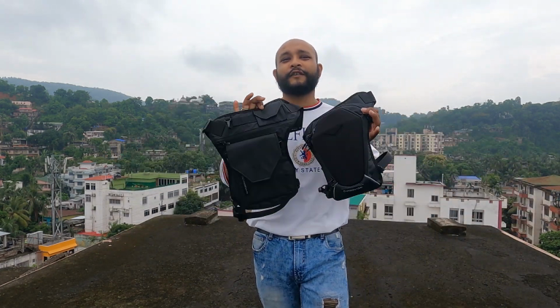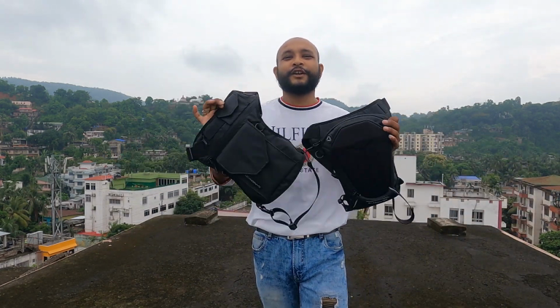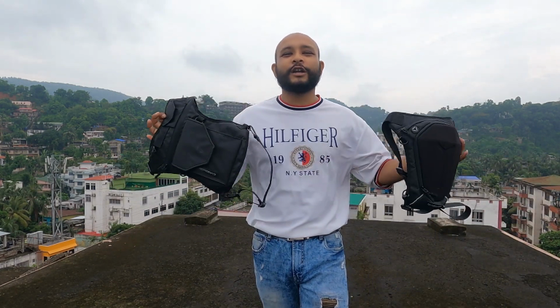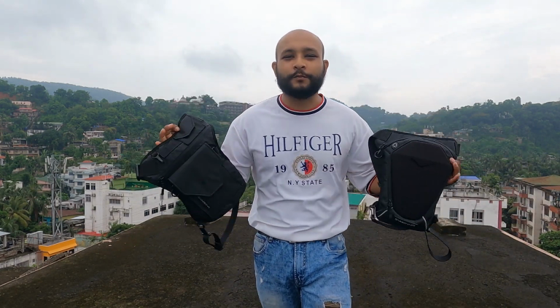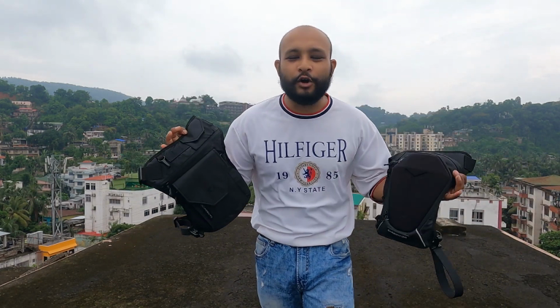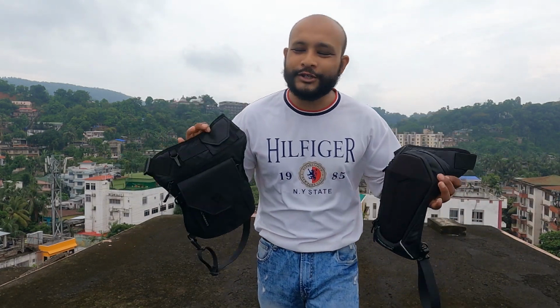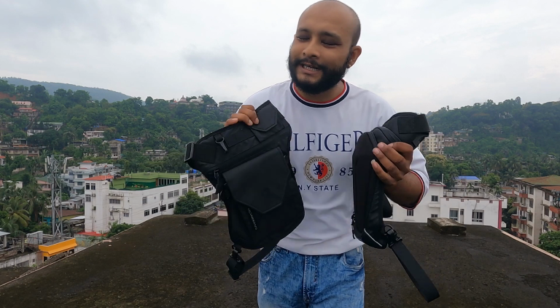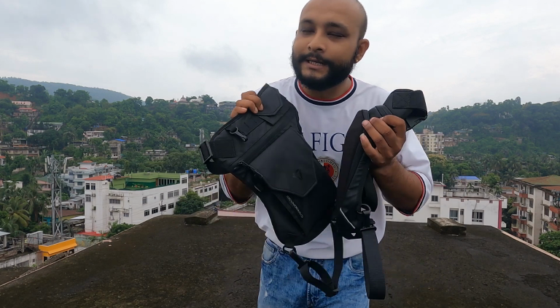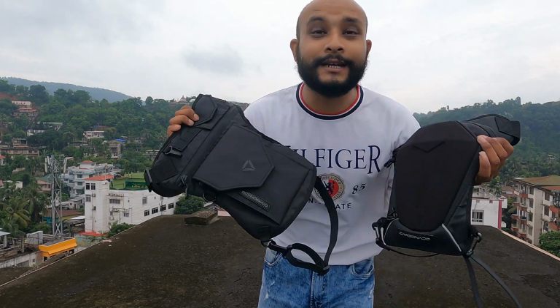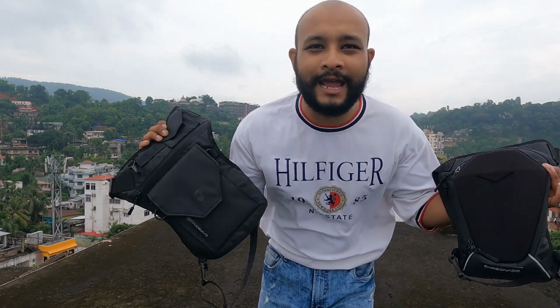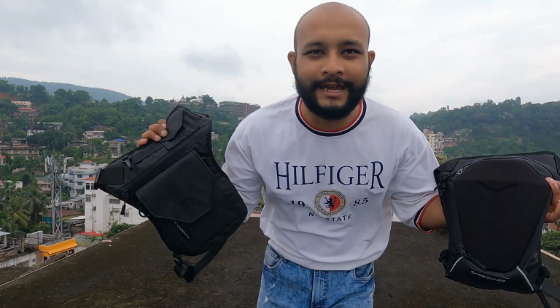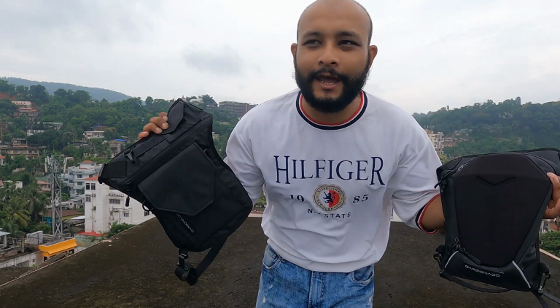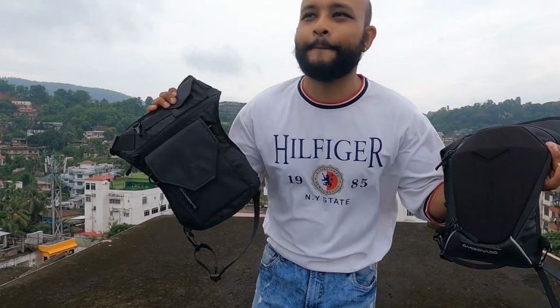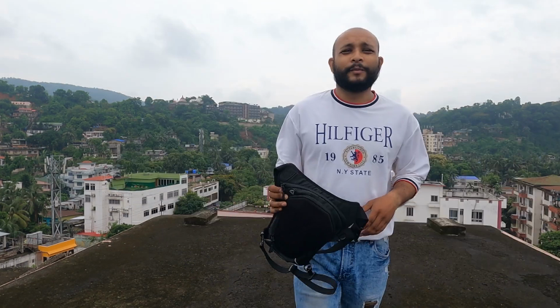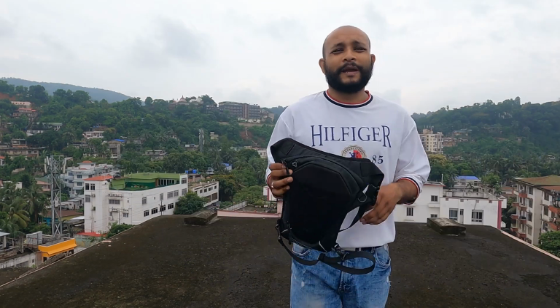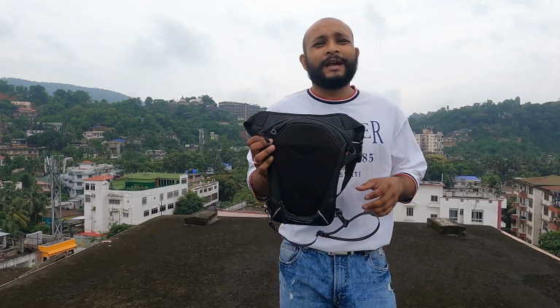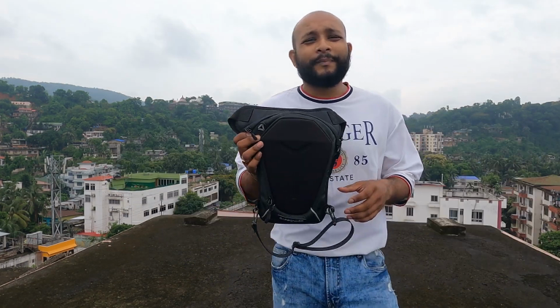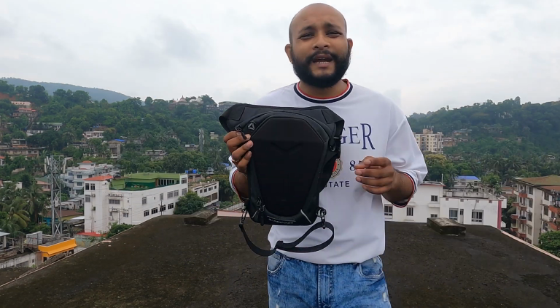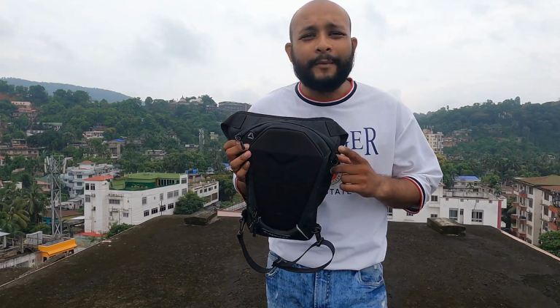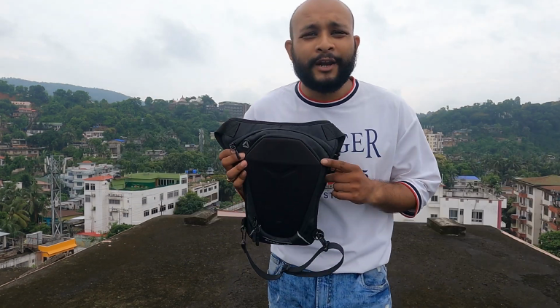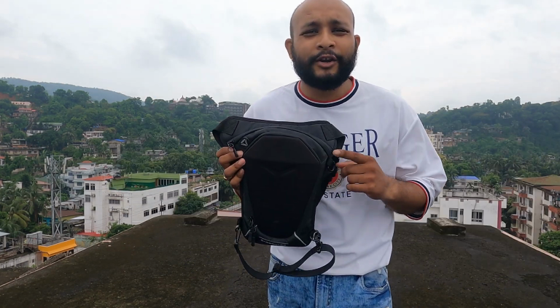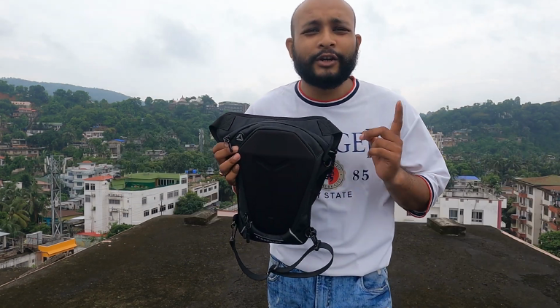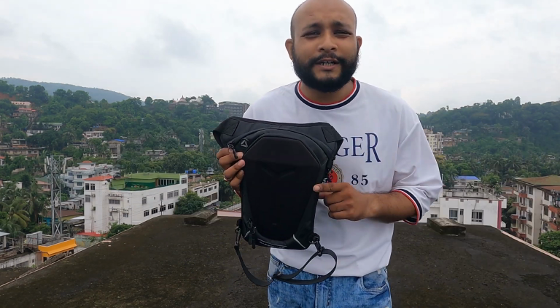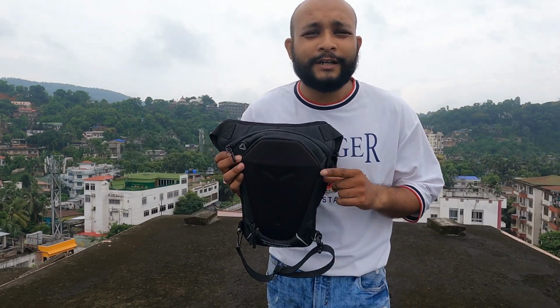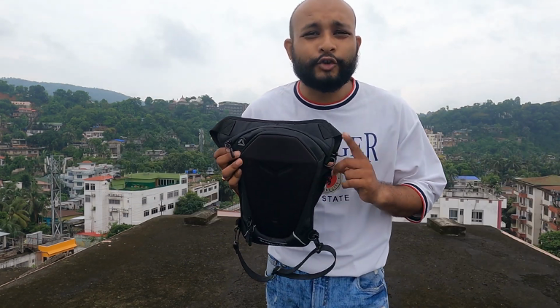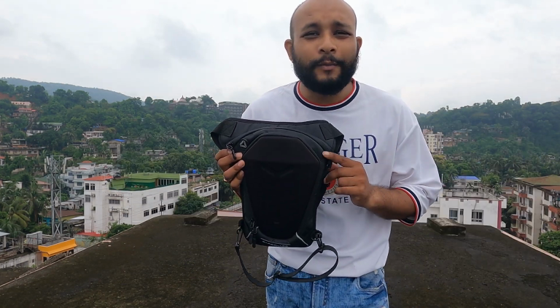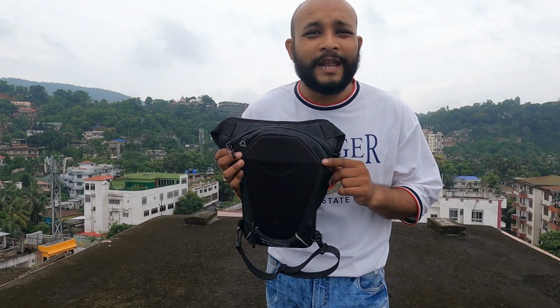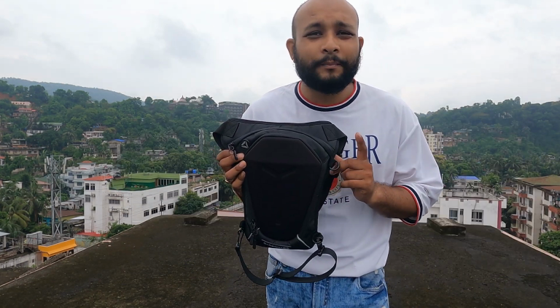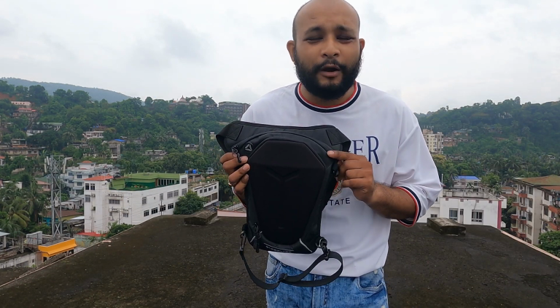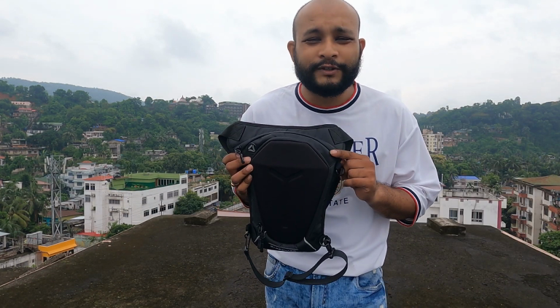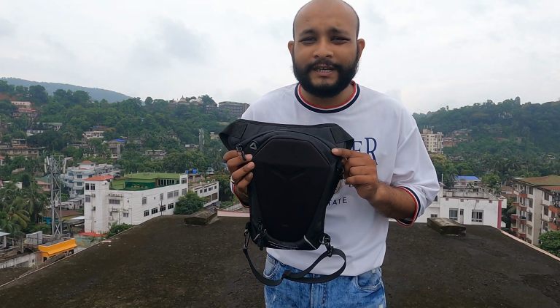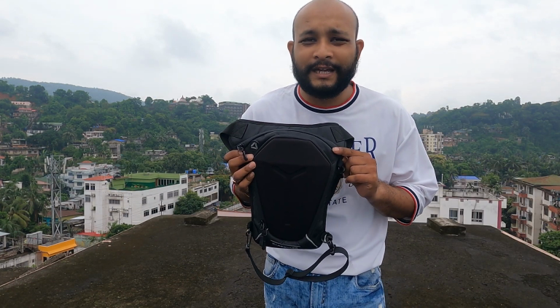This video is not sponsored. First of all, we start with the Carbonado Turtle drop leg pouch.